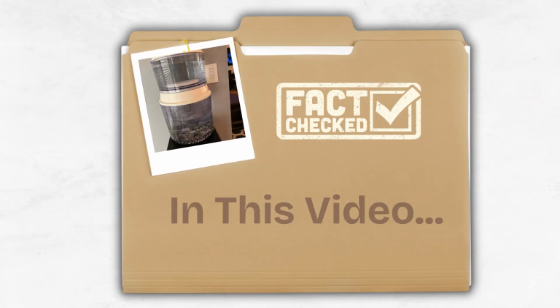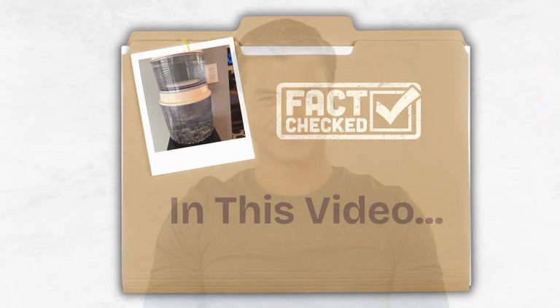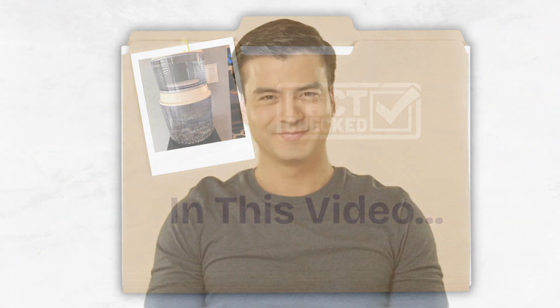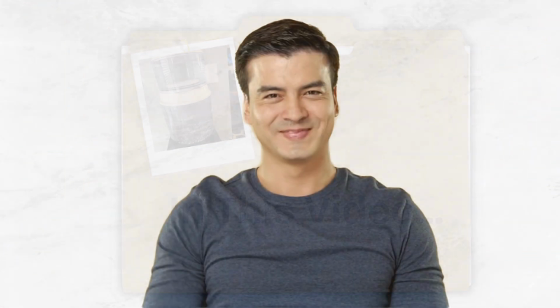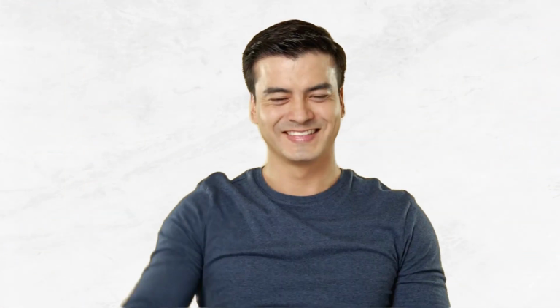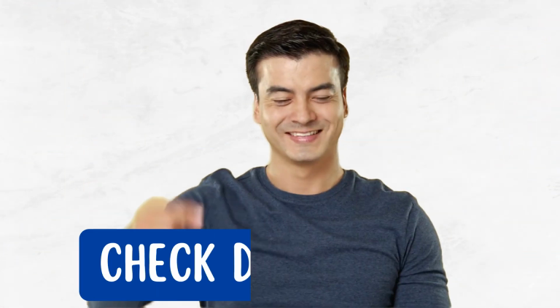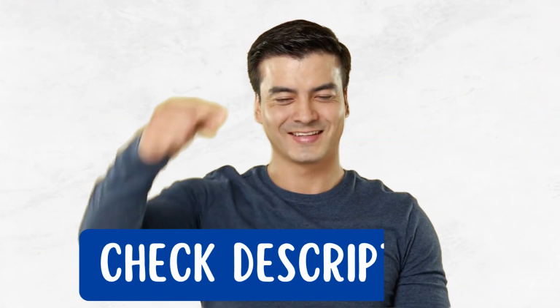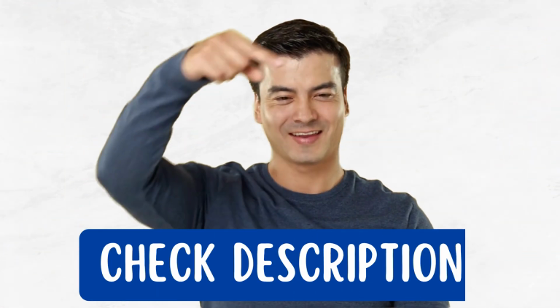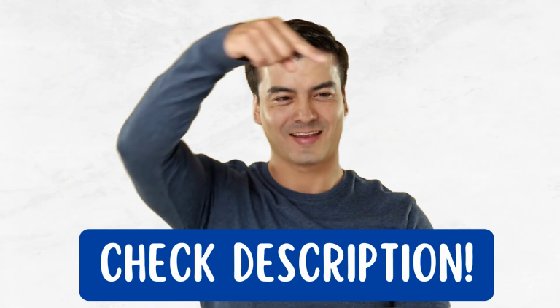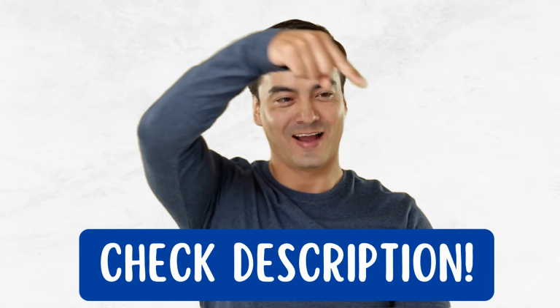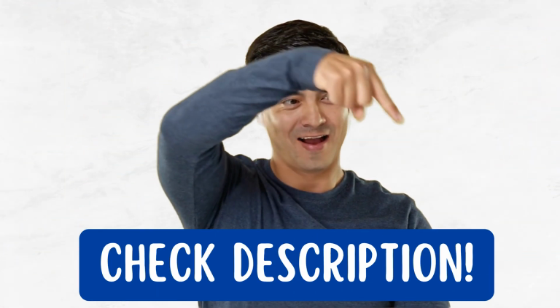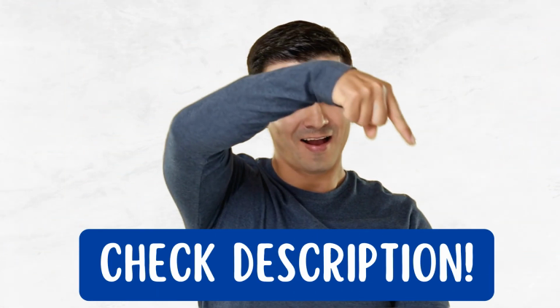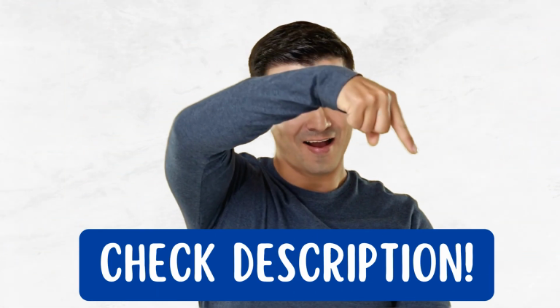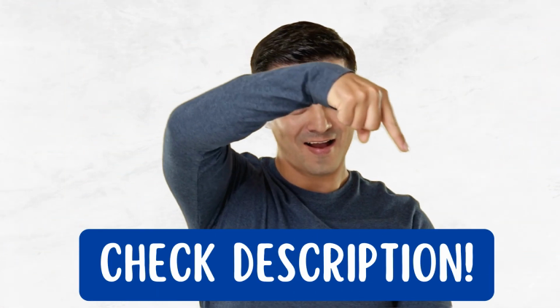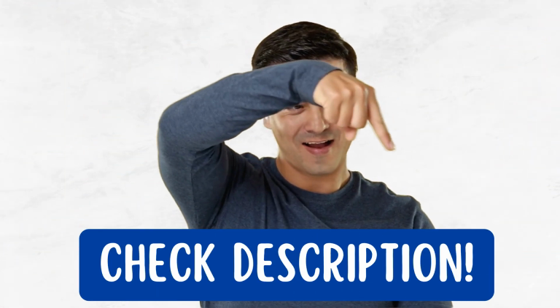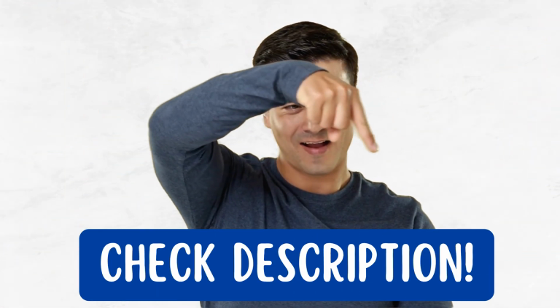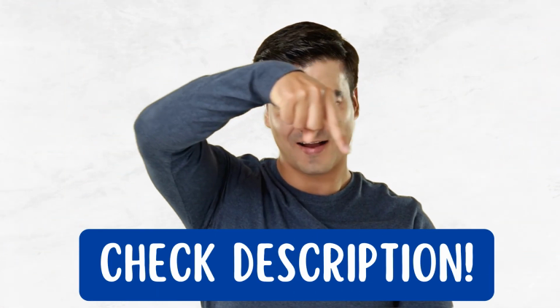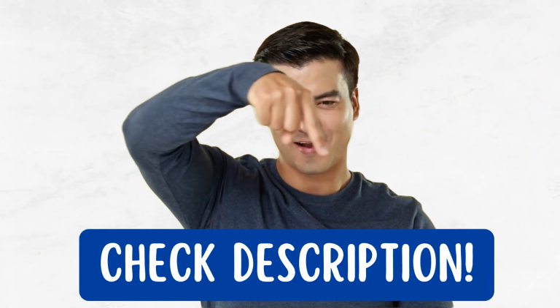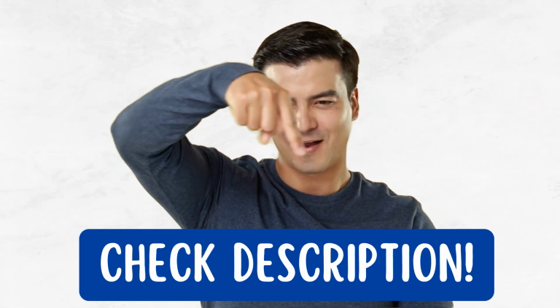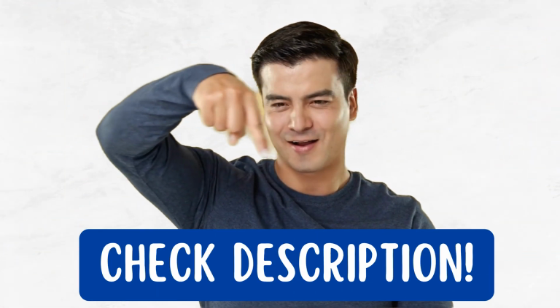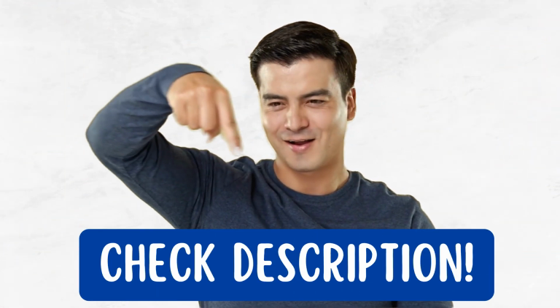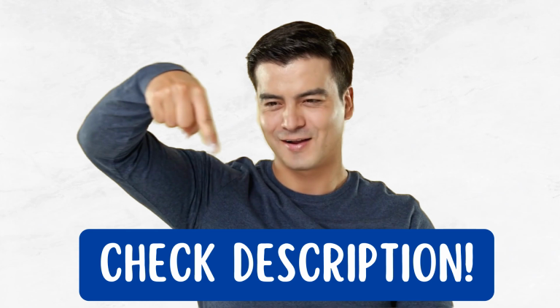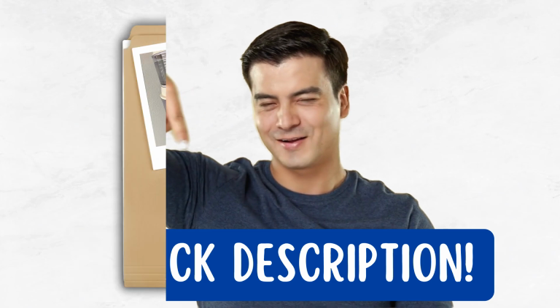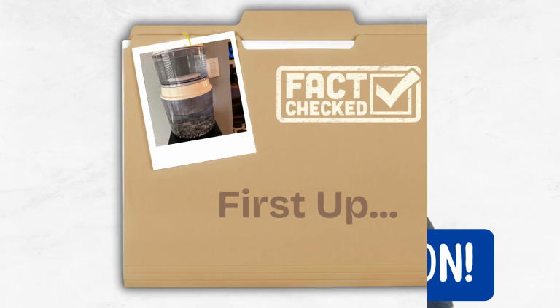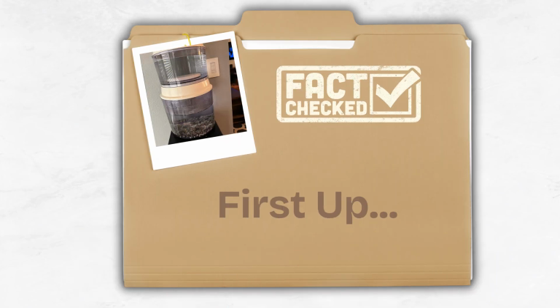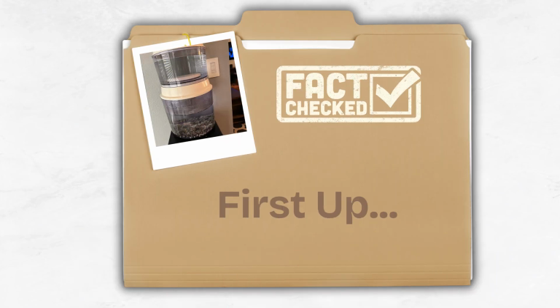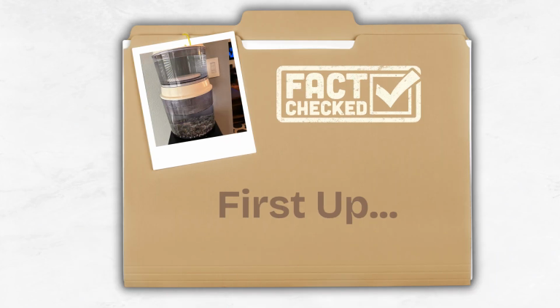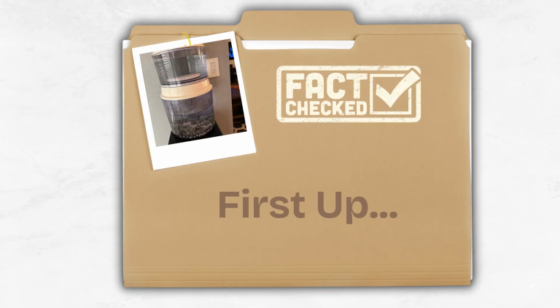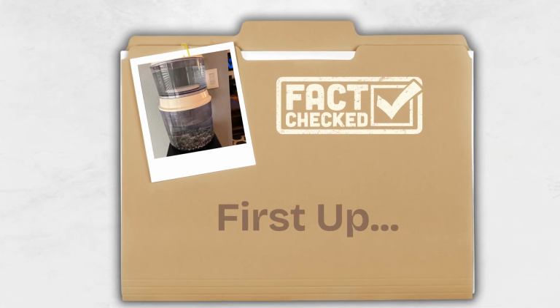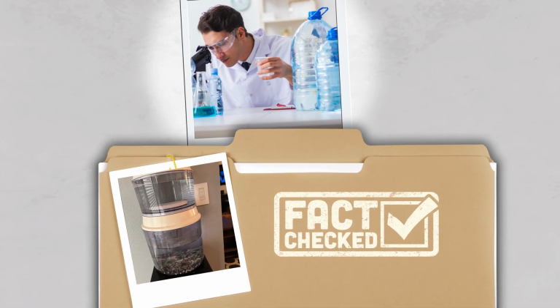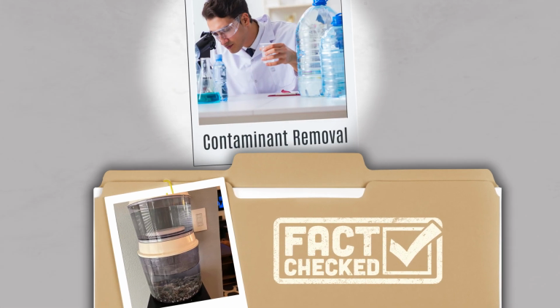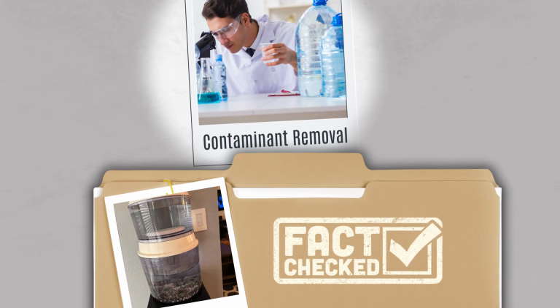As always, you'll find links to all the exclusive discounts in the description below. First up, contaminant removal.